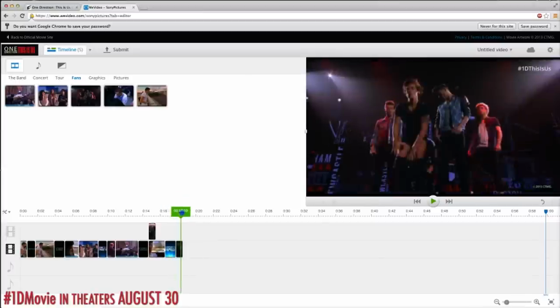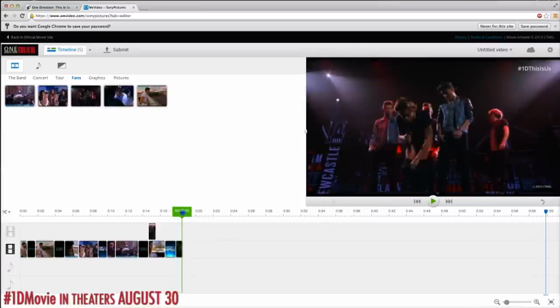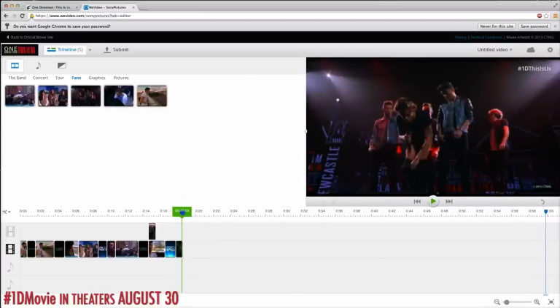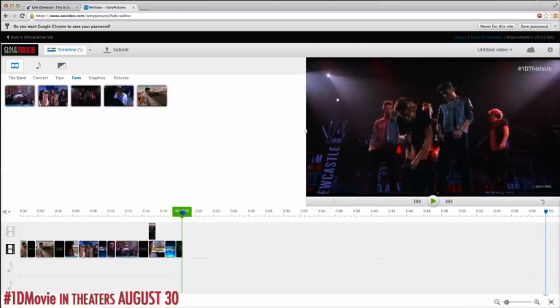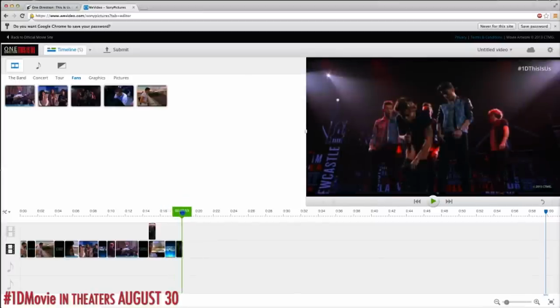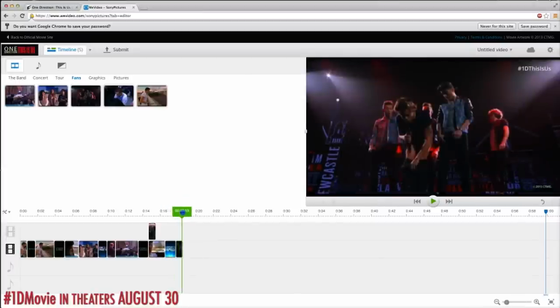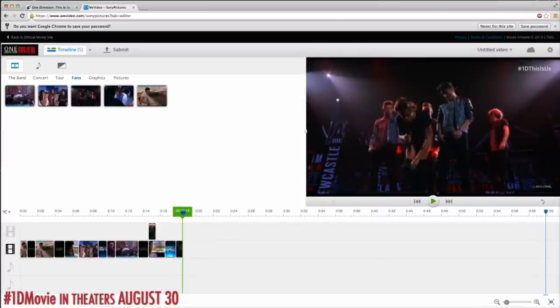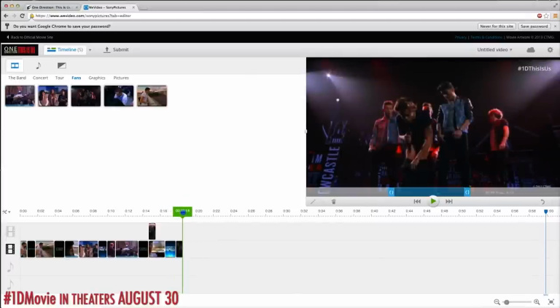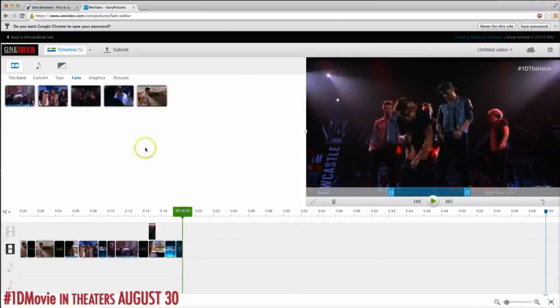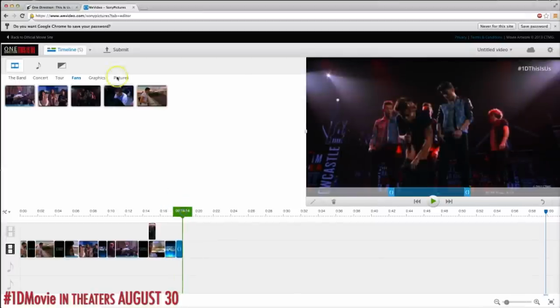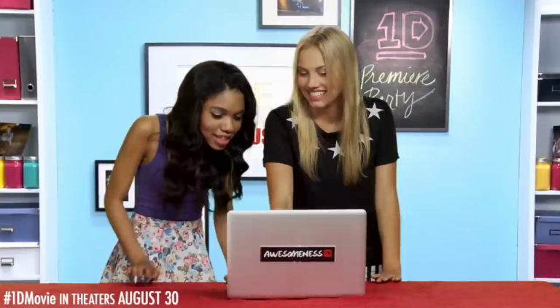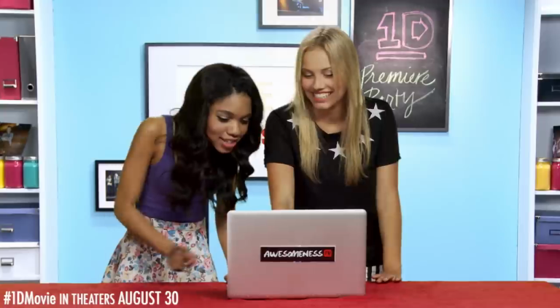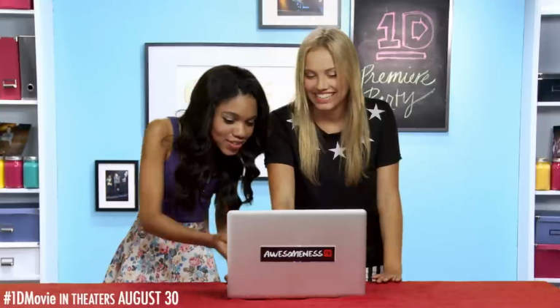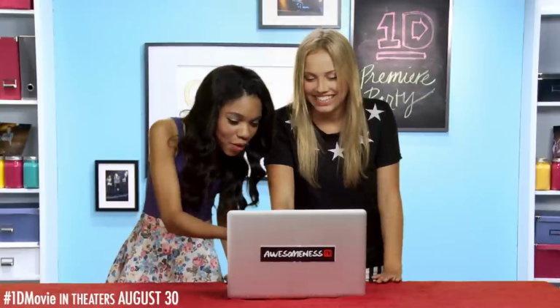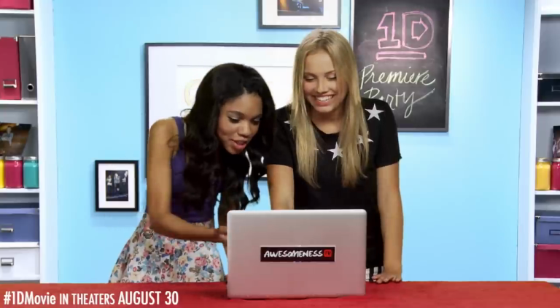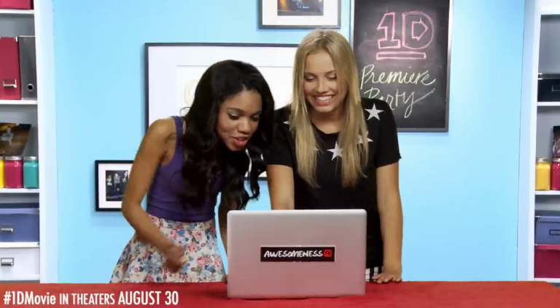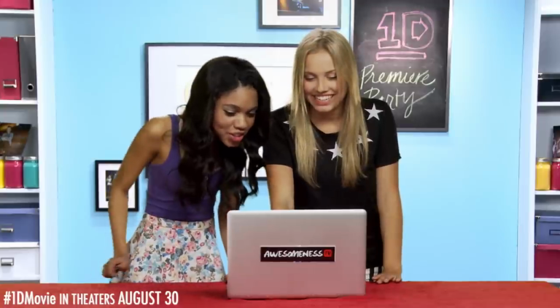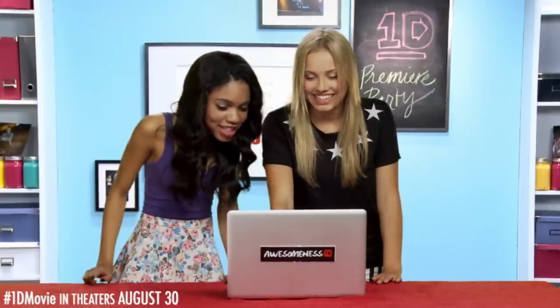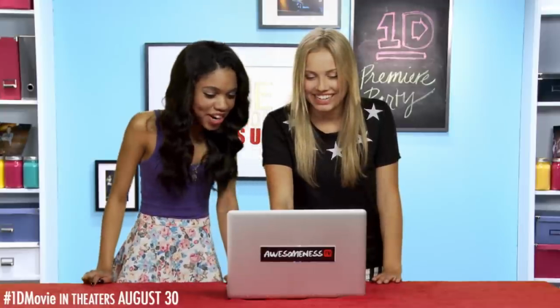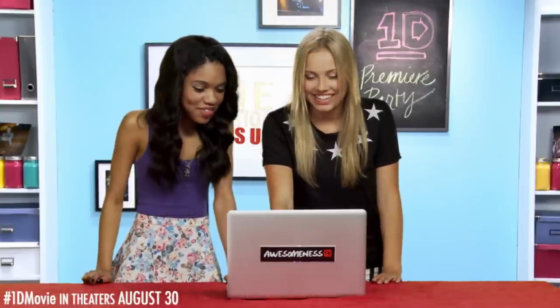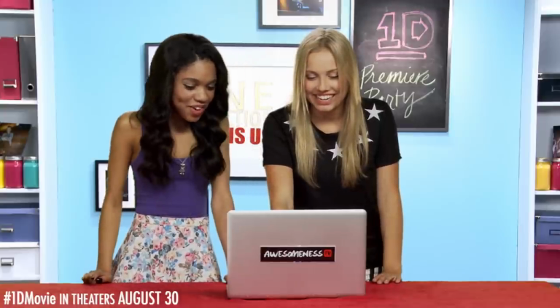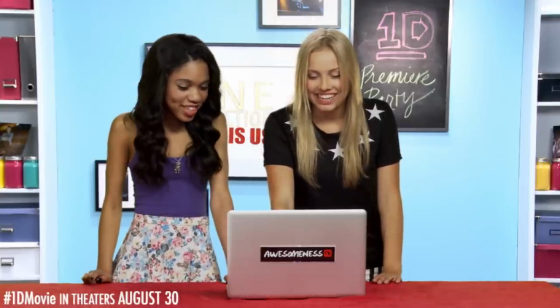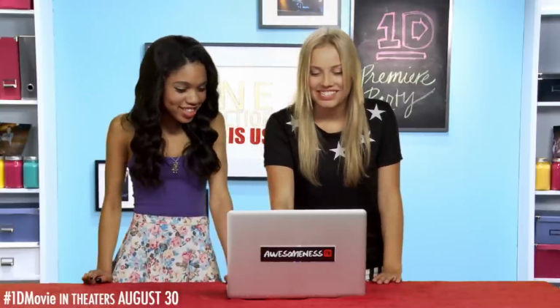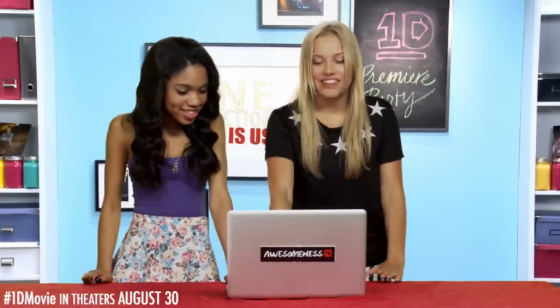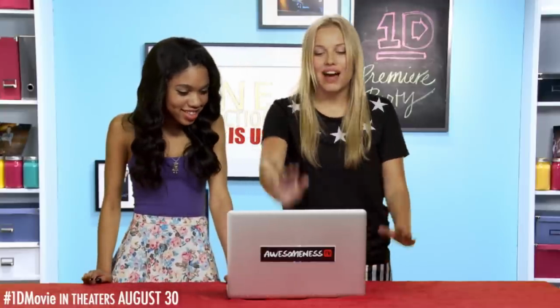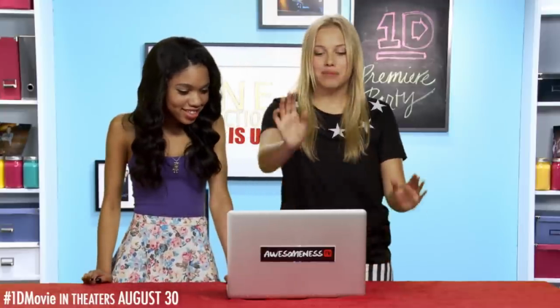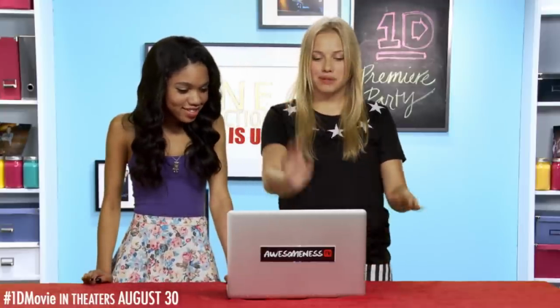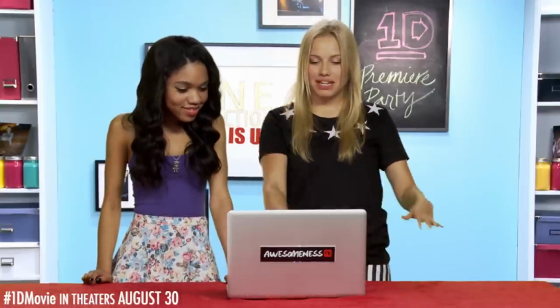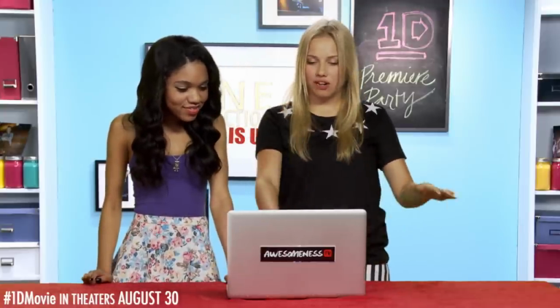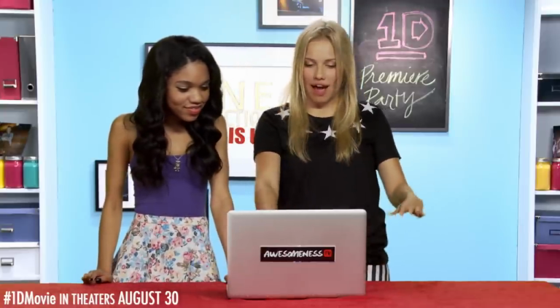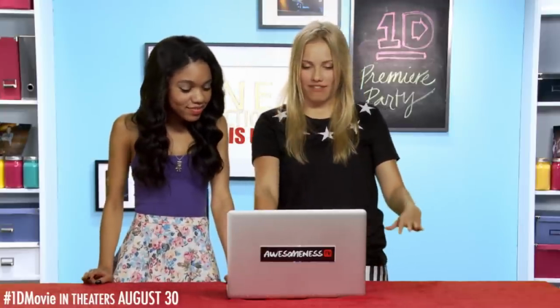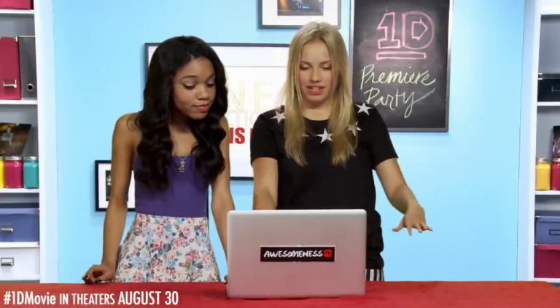How about the moment where Harry gets pantsed? So many shirtless Harry moments! Now, music and graphics. Which ones do we want?